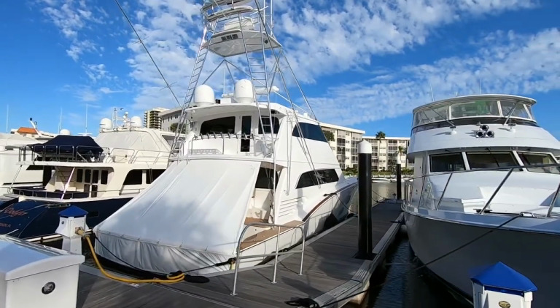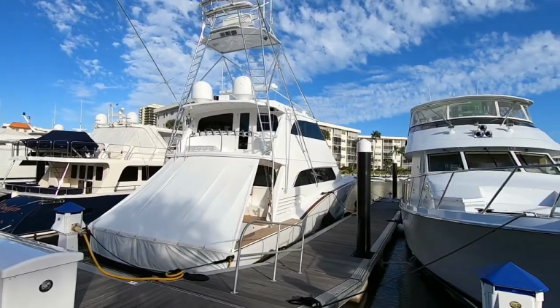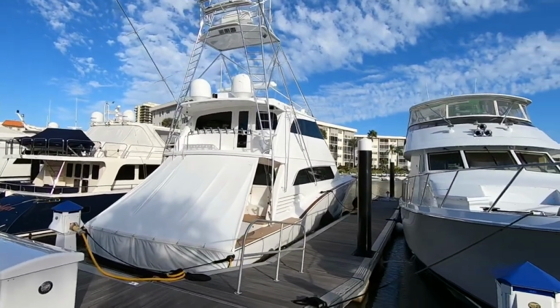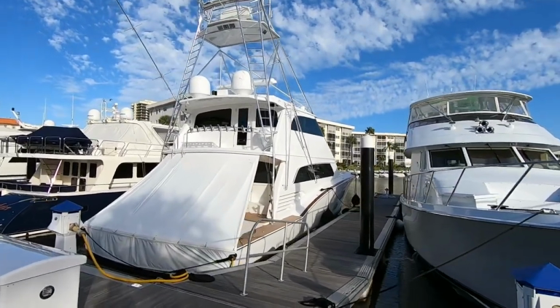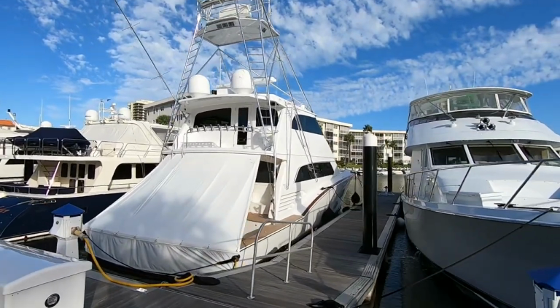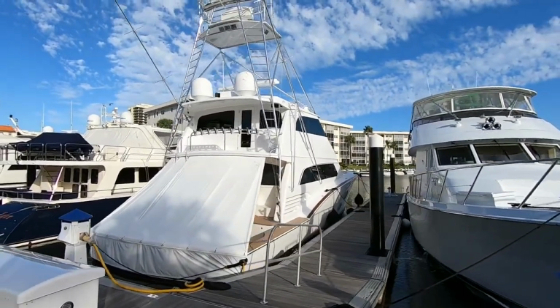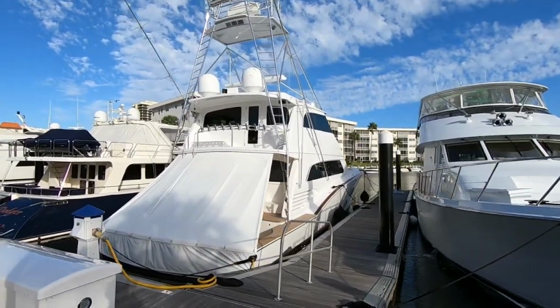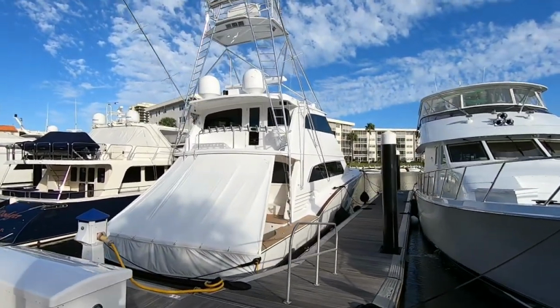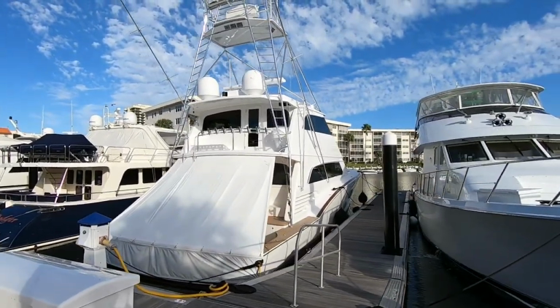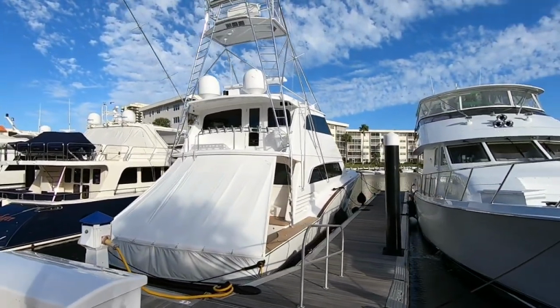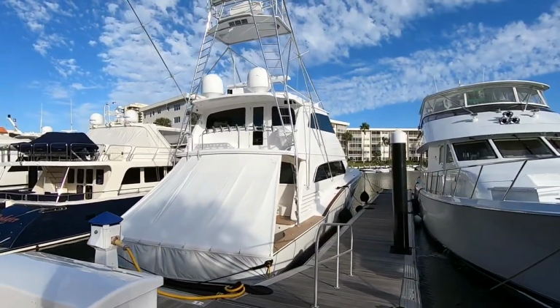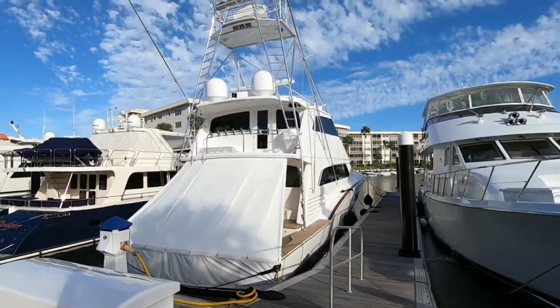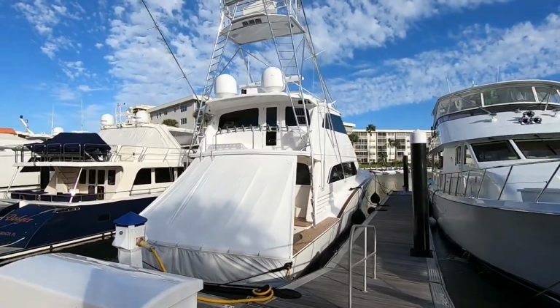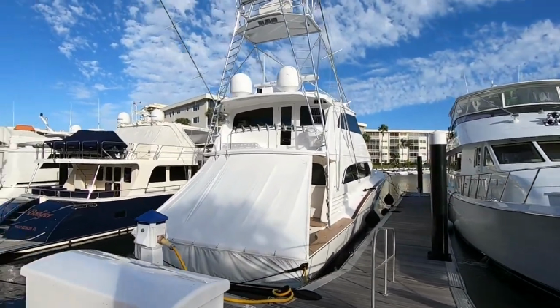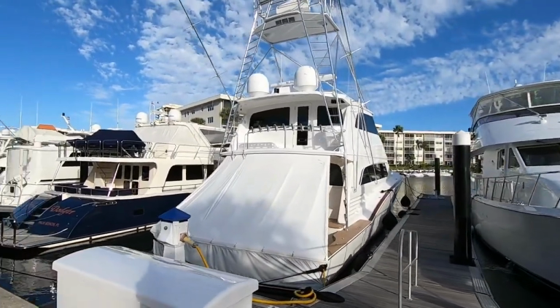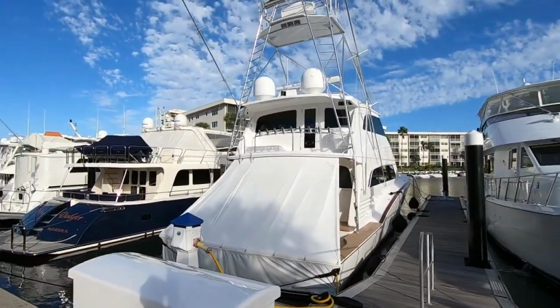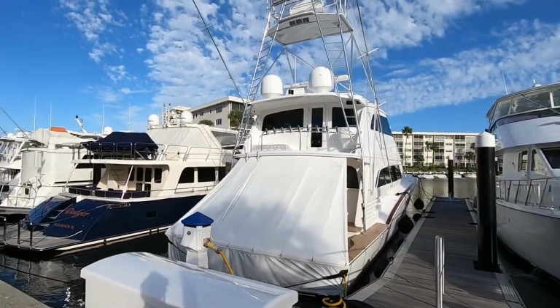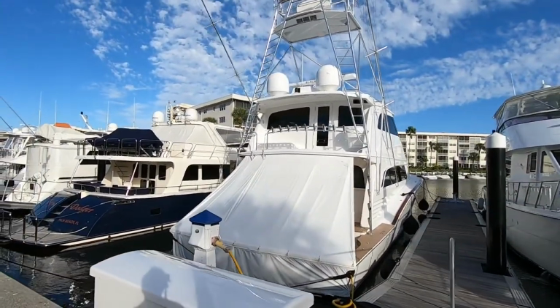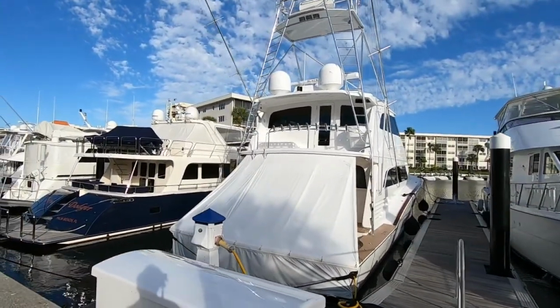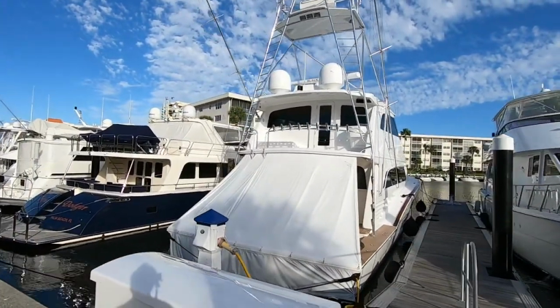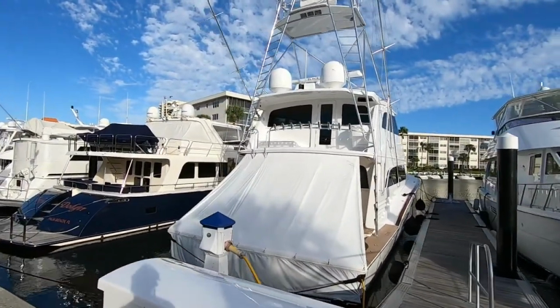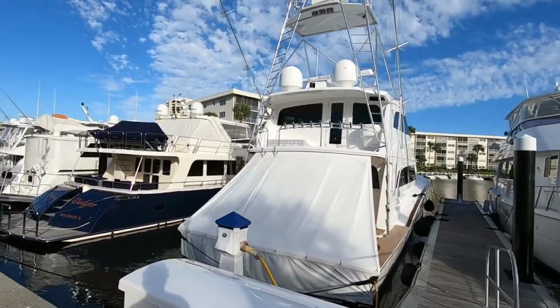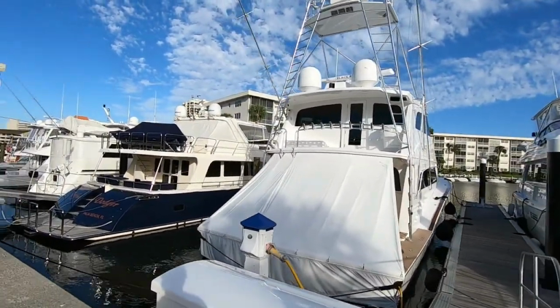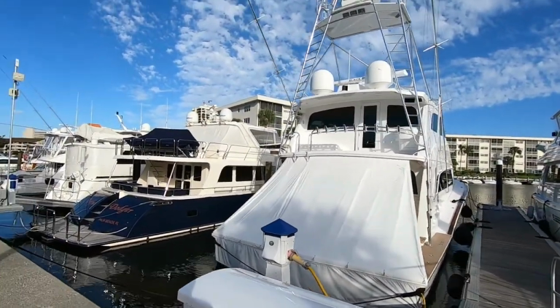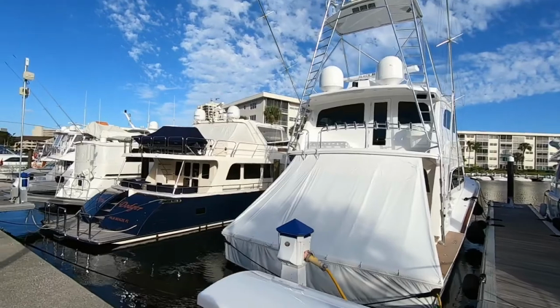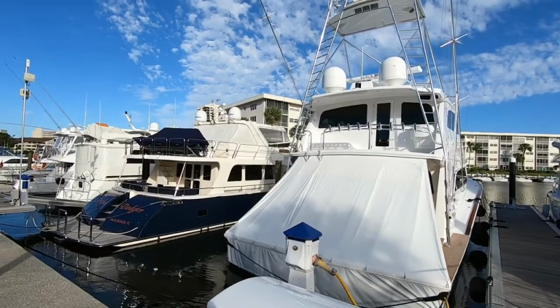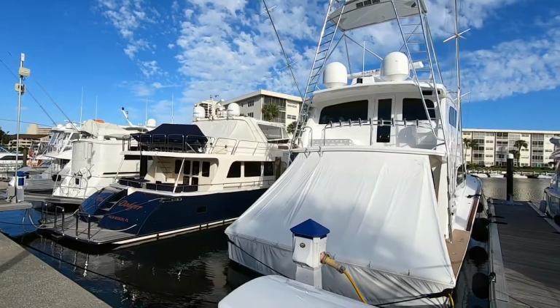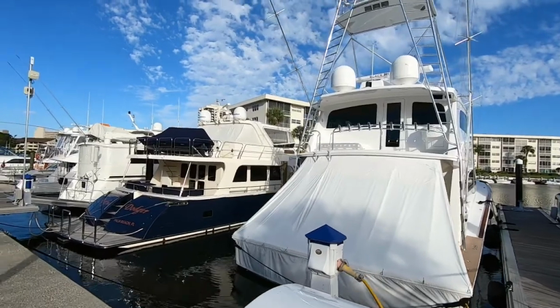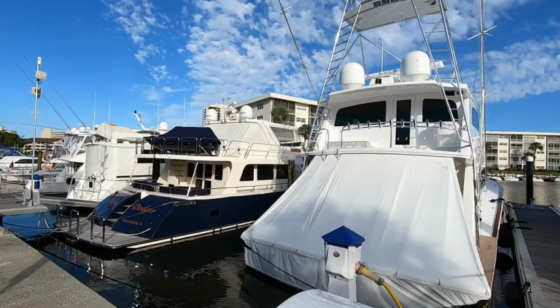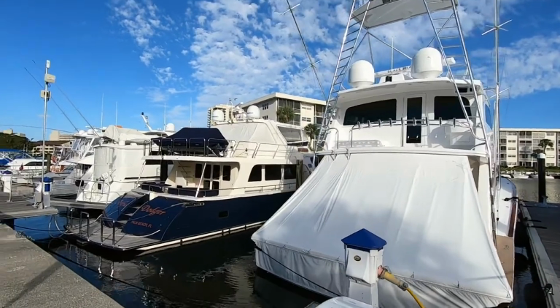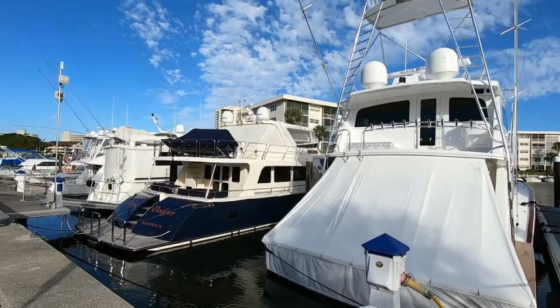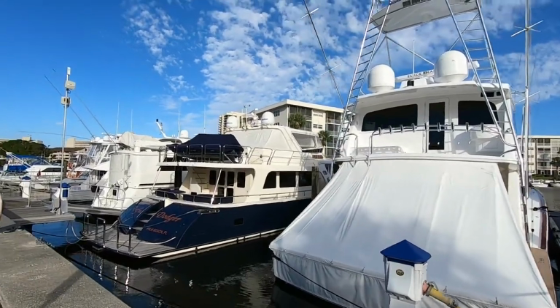These big boys — these were all million dollar plus boats.